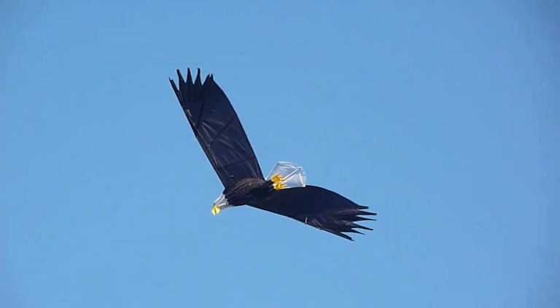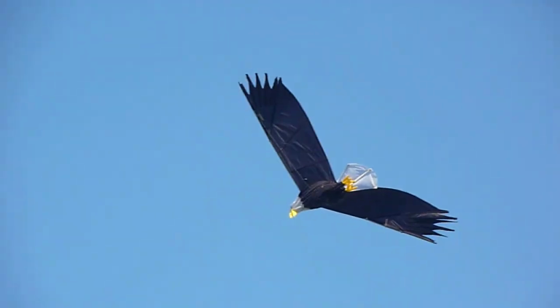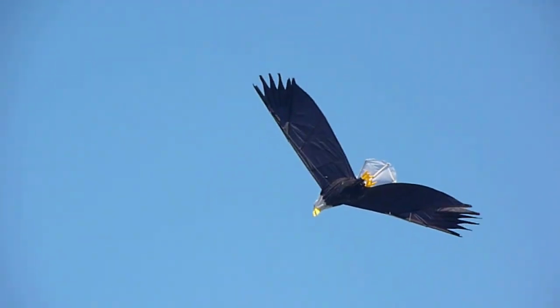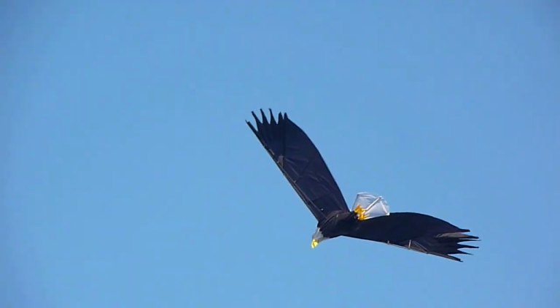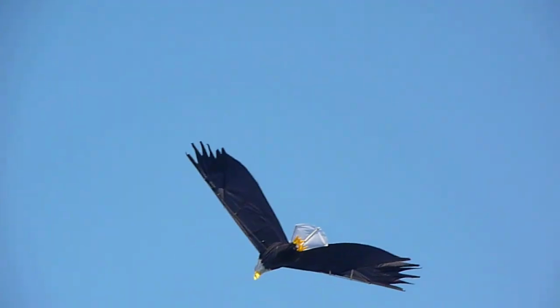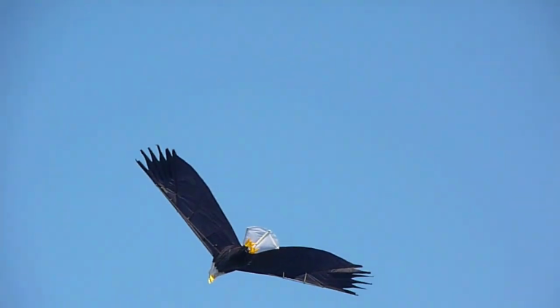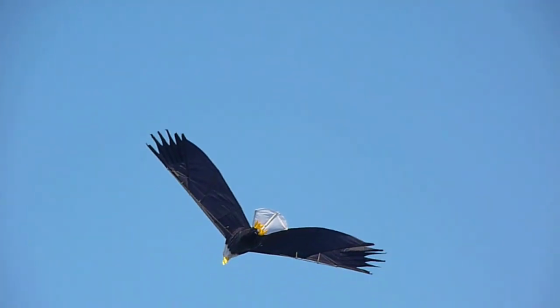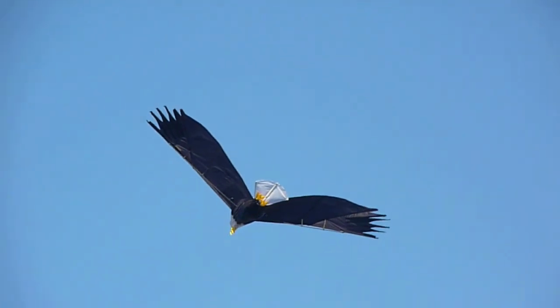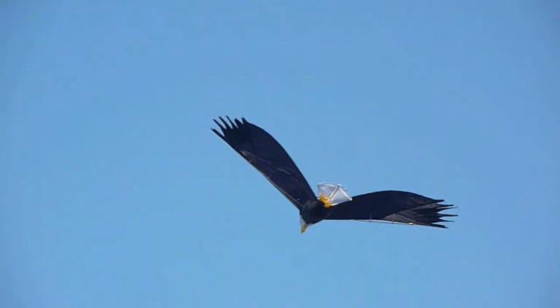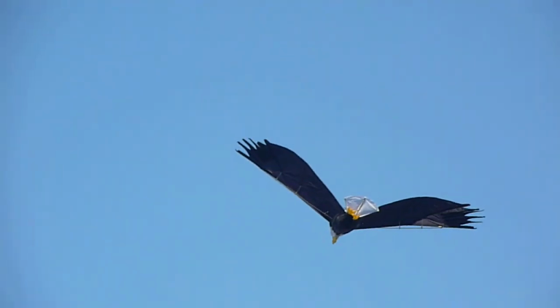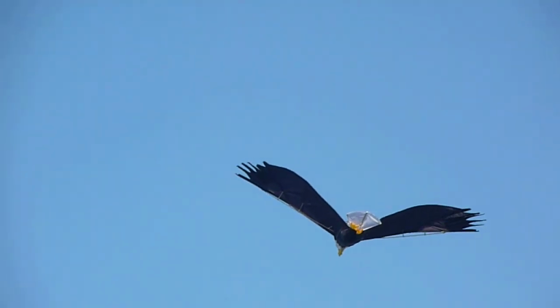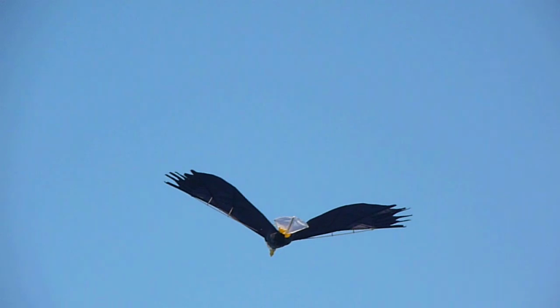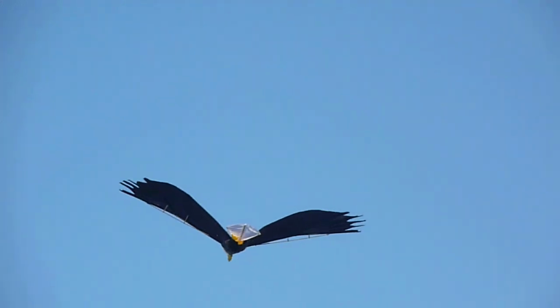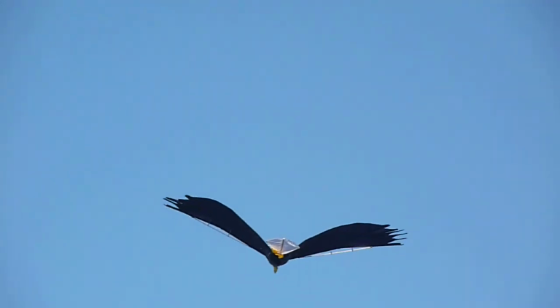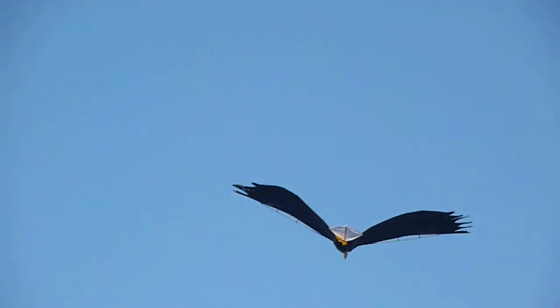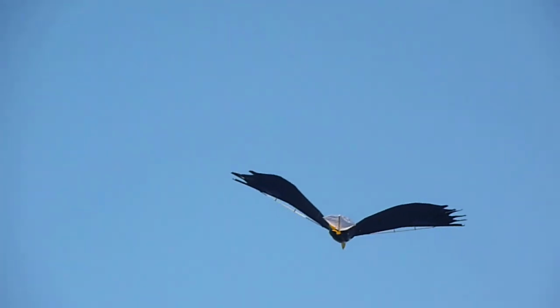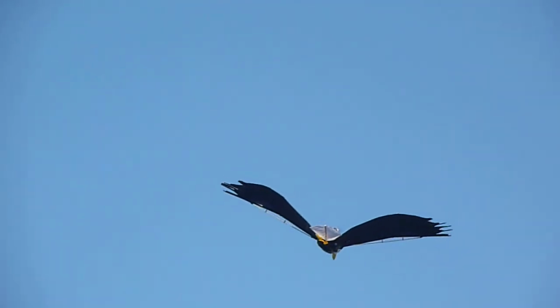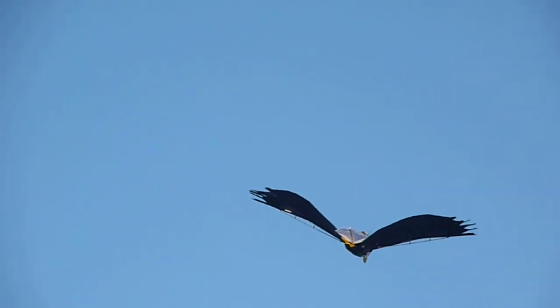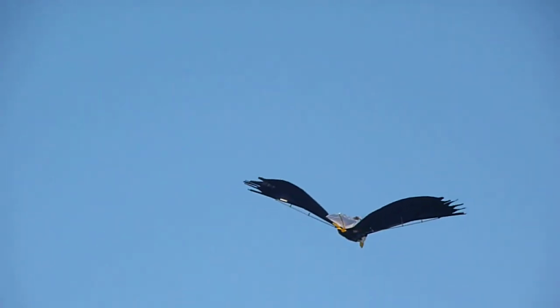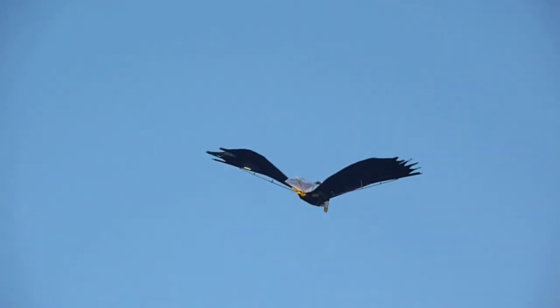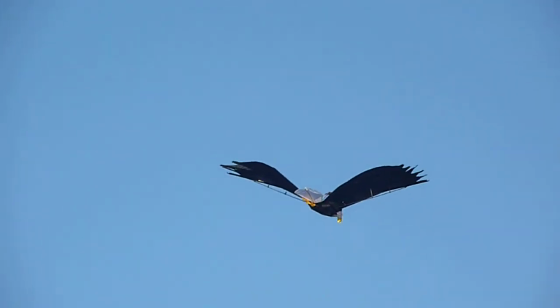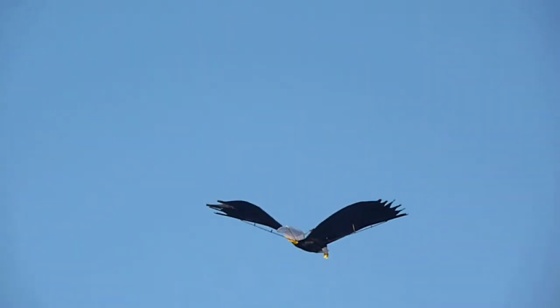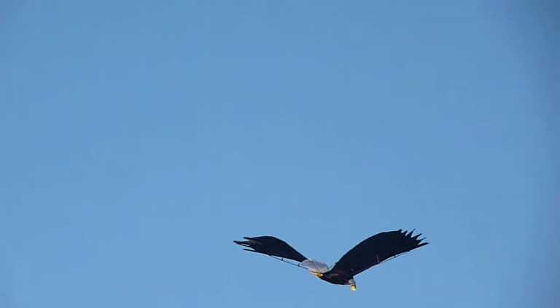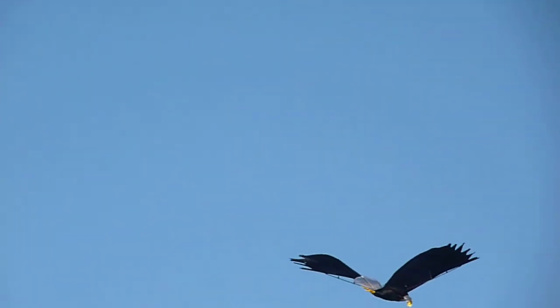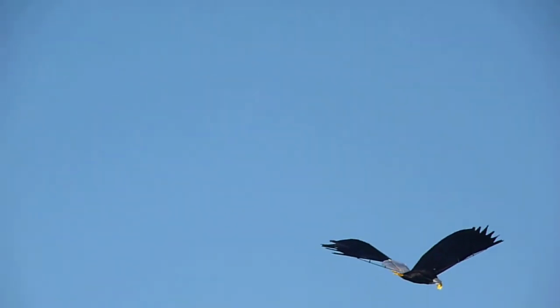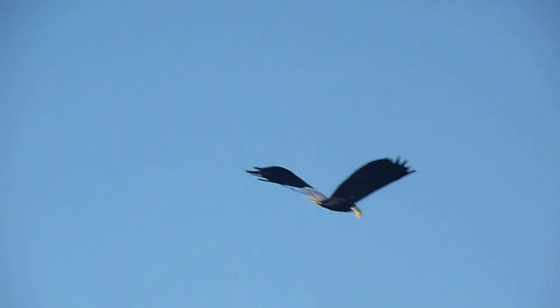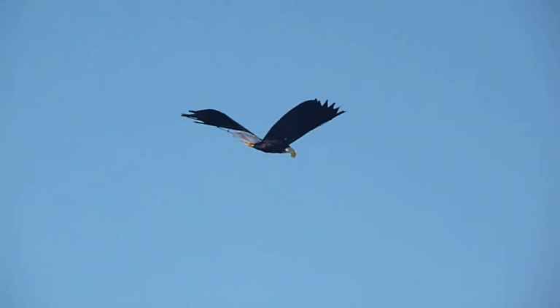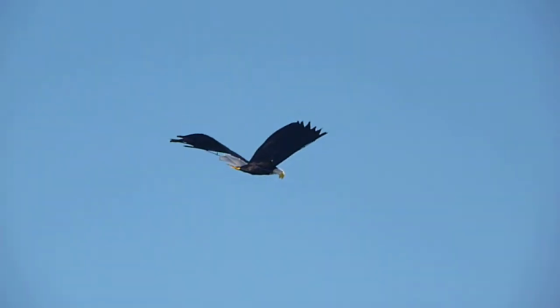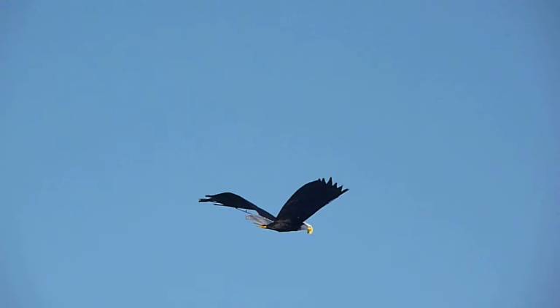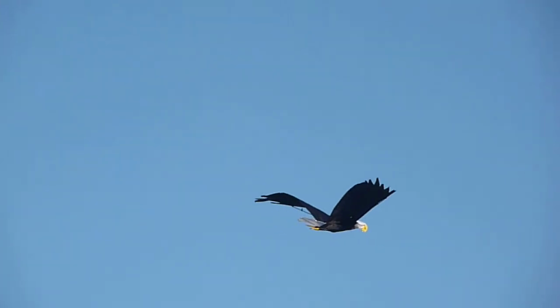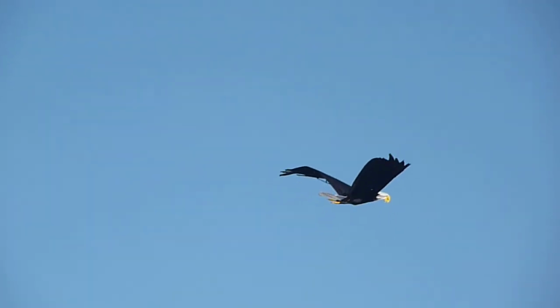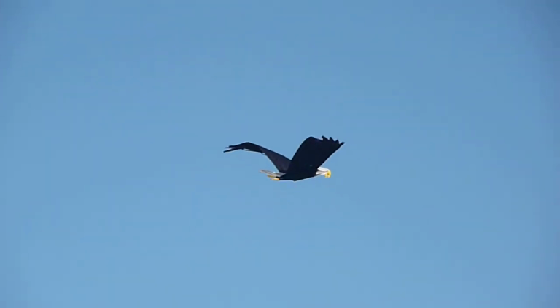We're coming in to roost. Okay. You'd be a good looking eagle, would you?